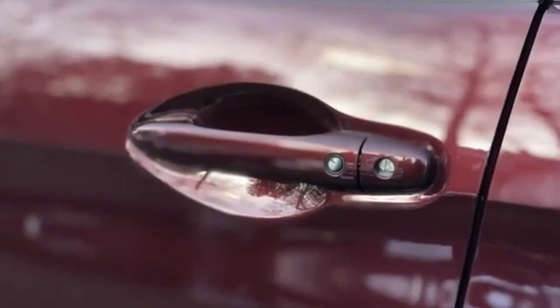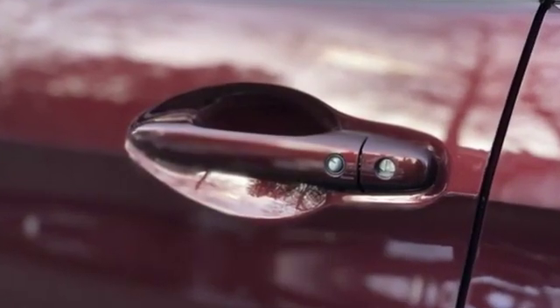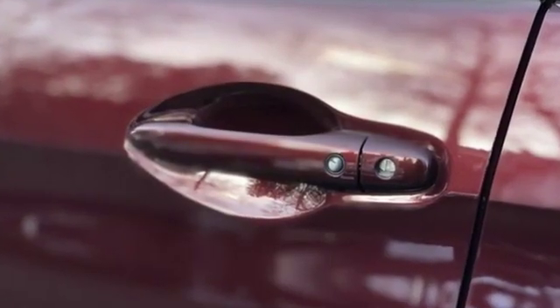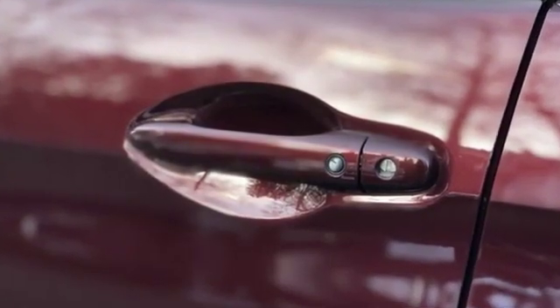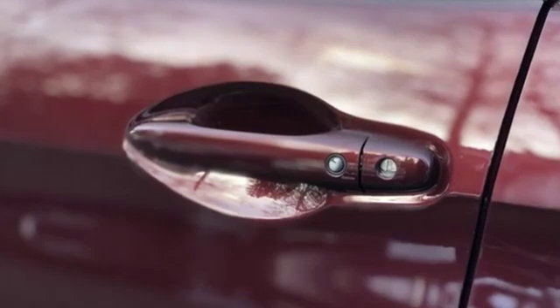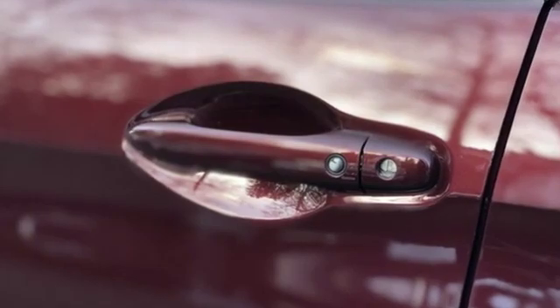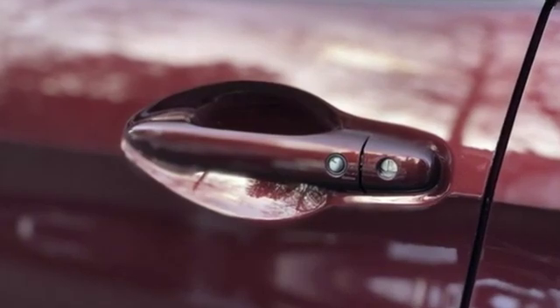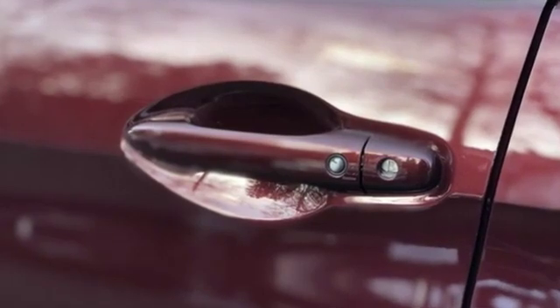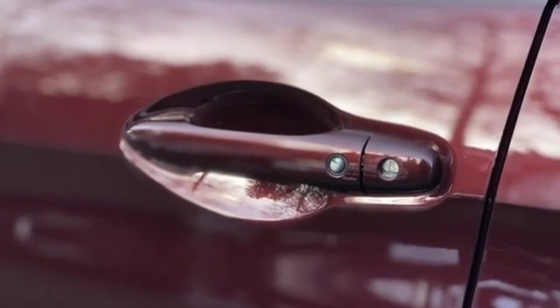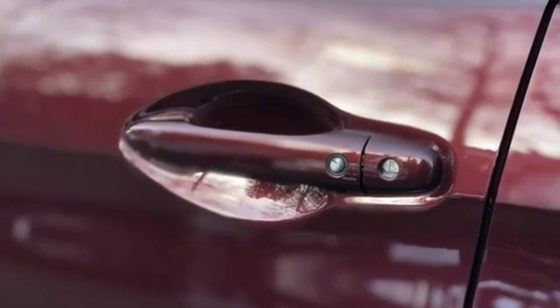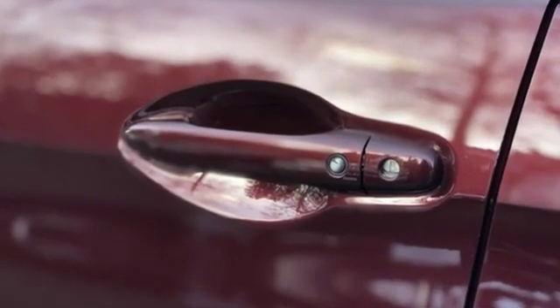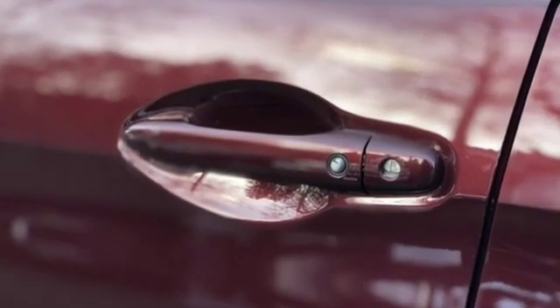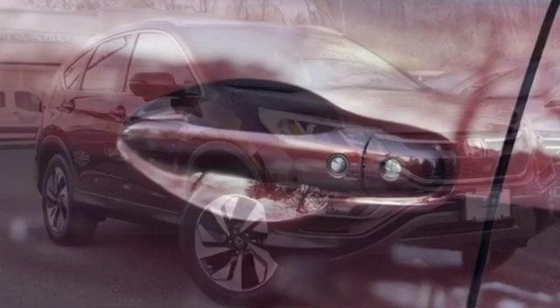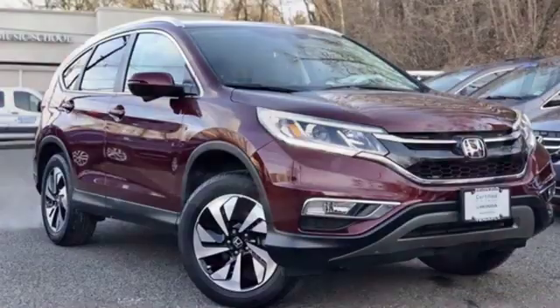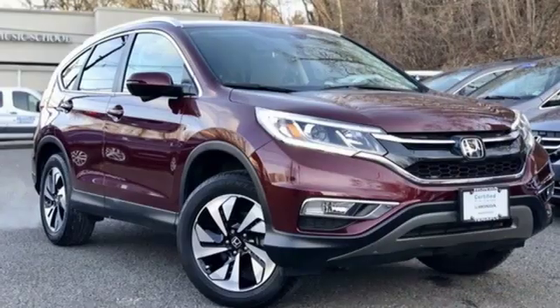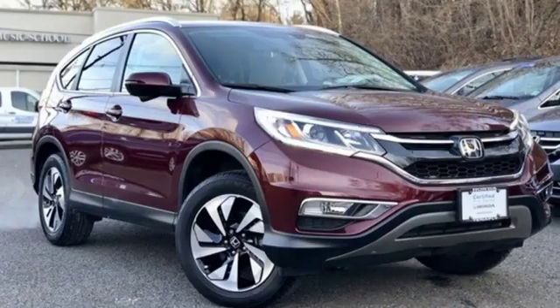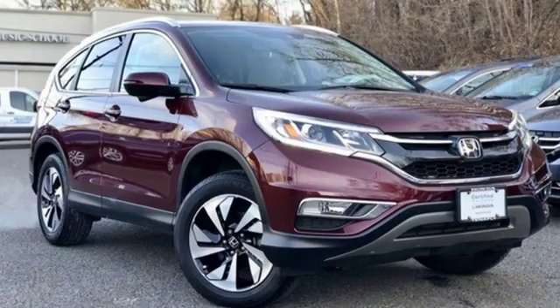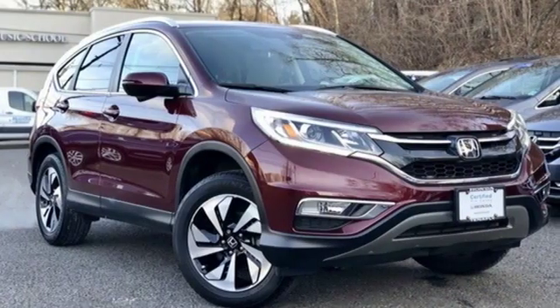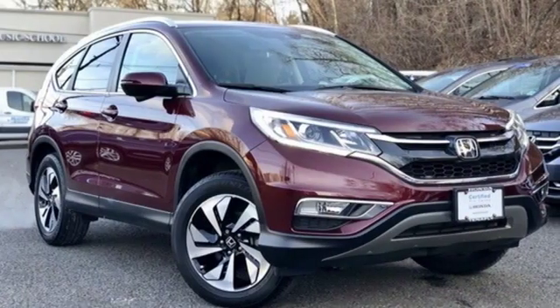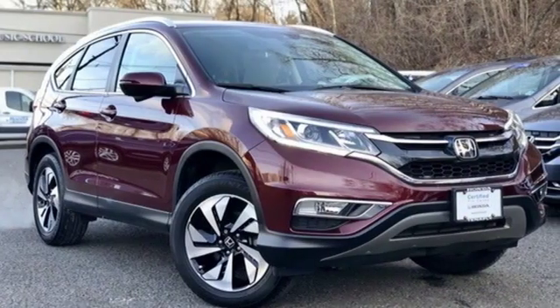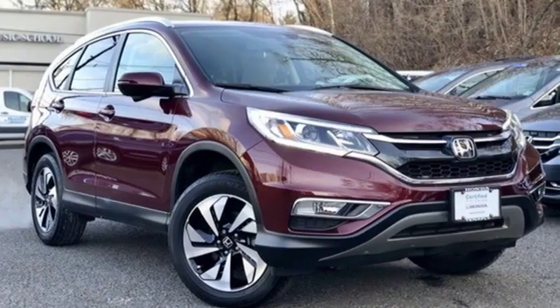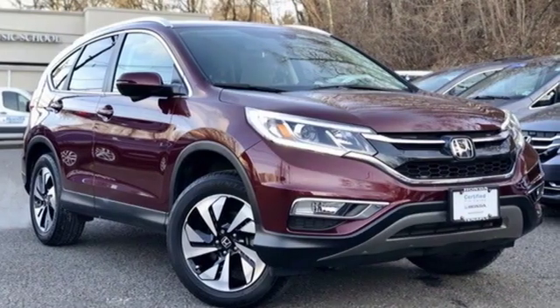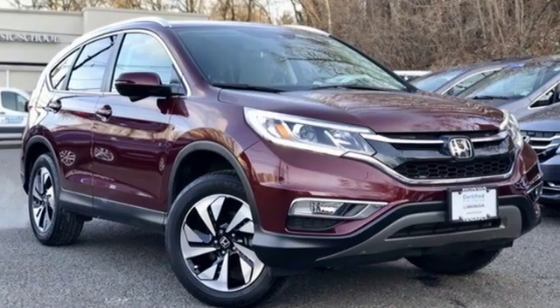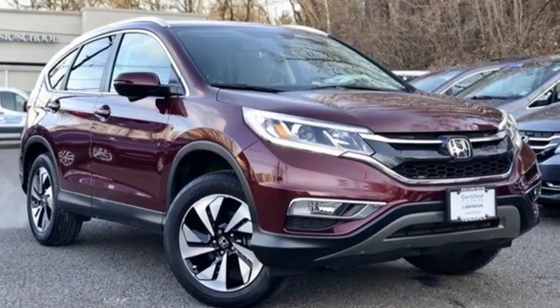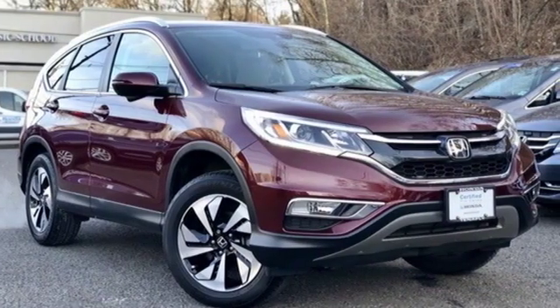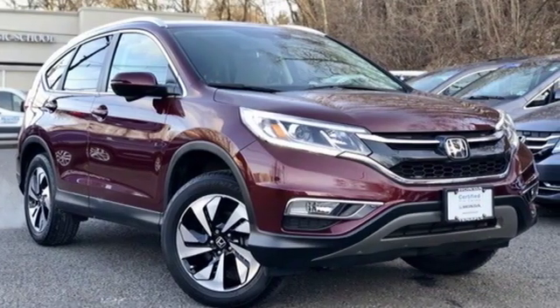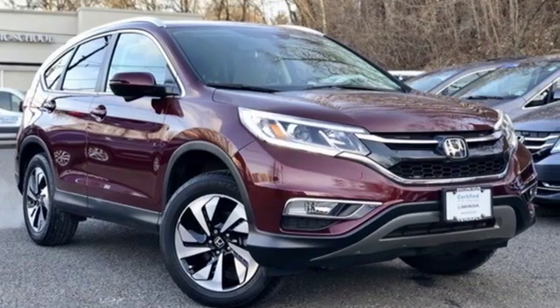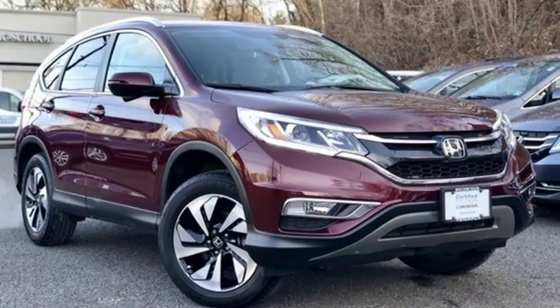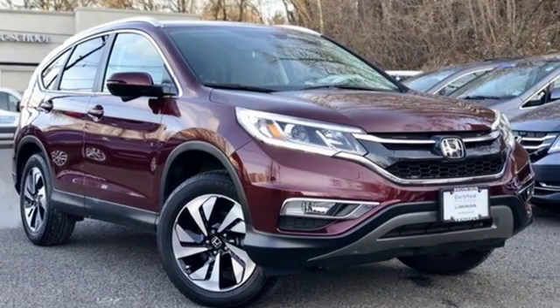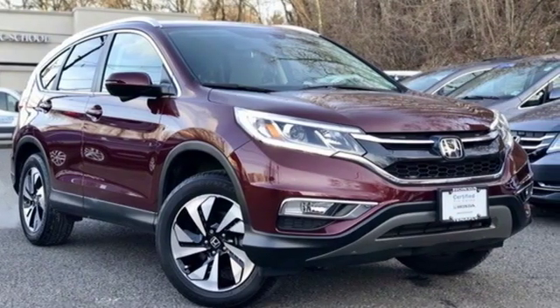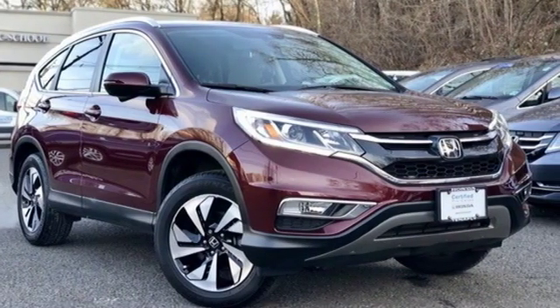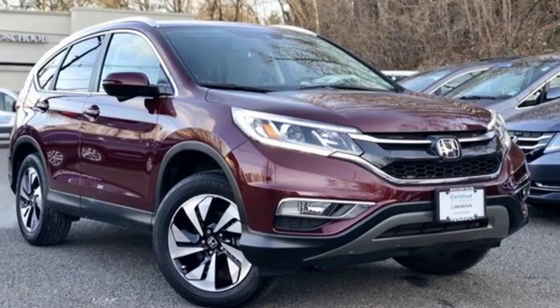Every Honda's designed with the driver in mind. You need to drive it to believe it. See it for yourself today.